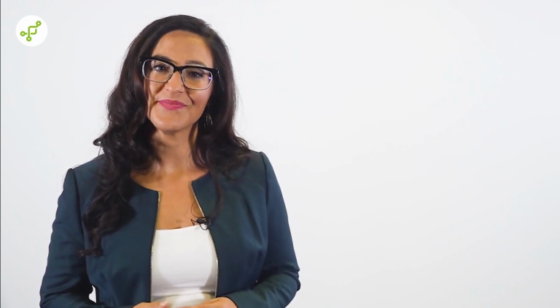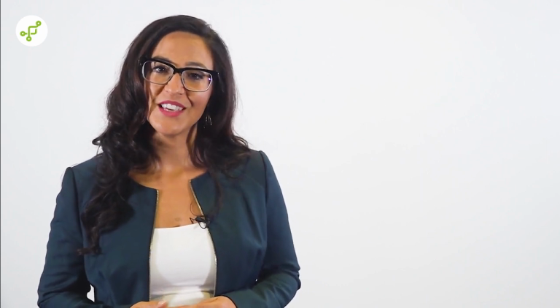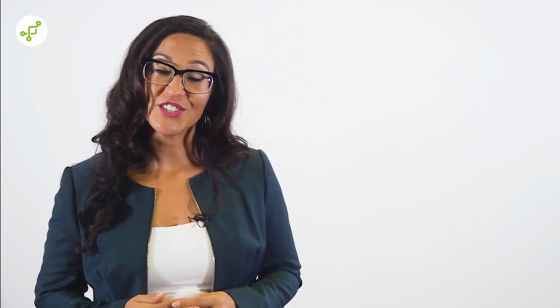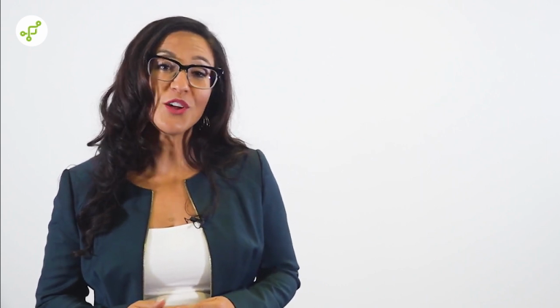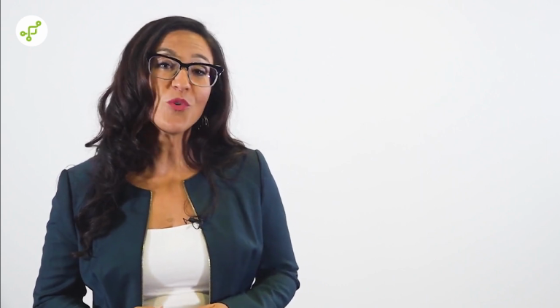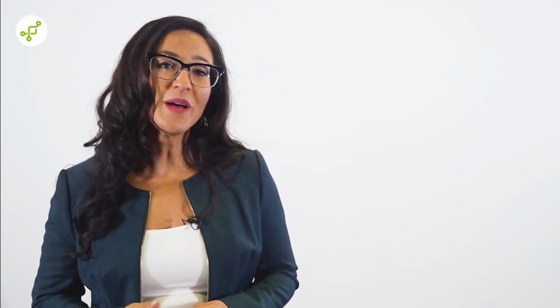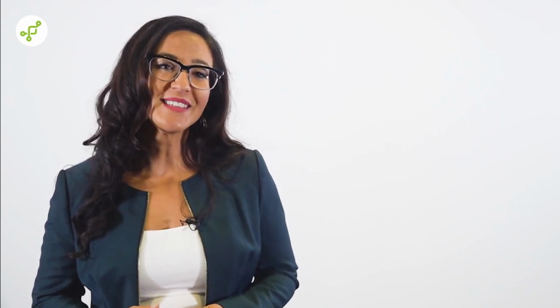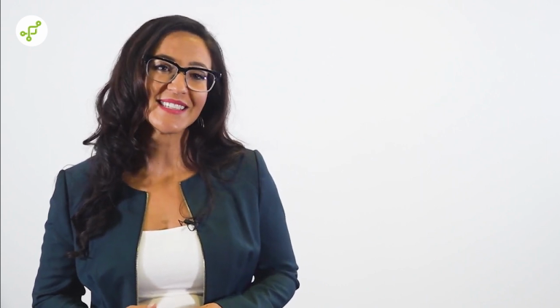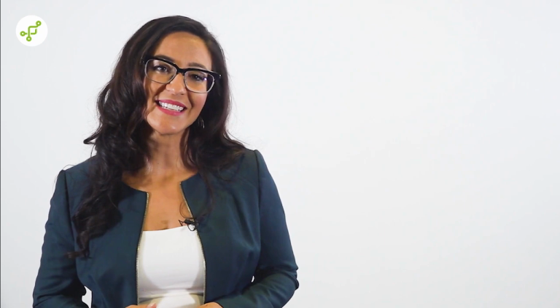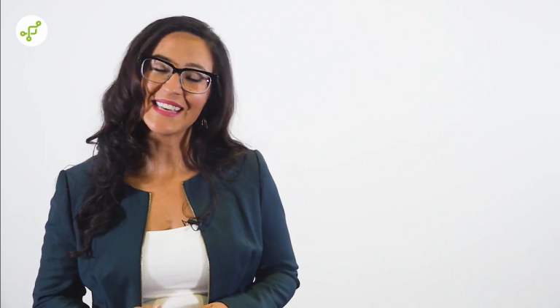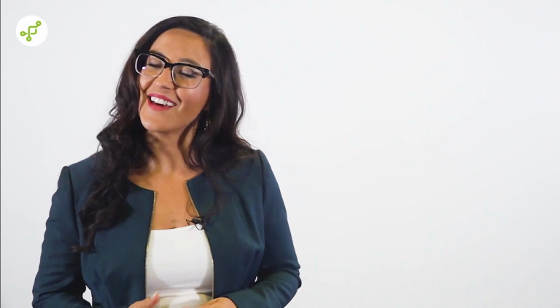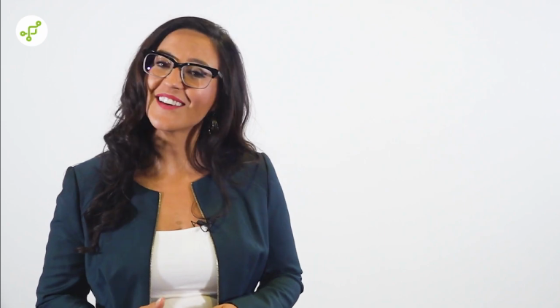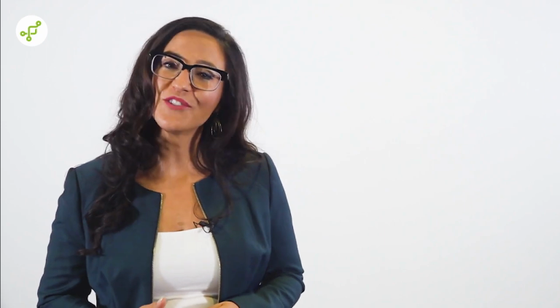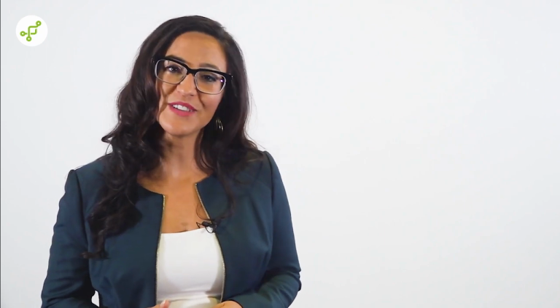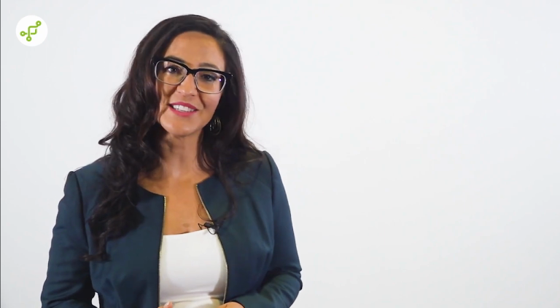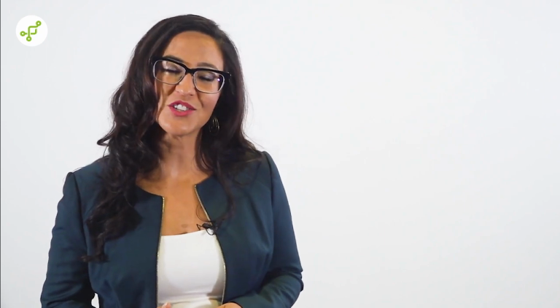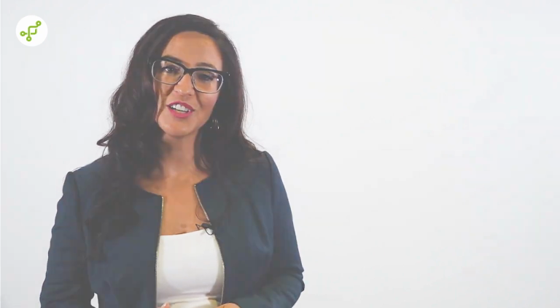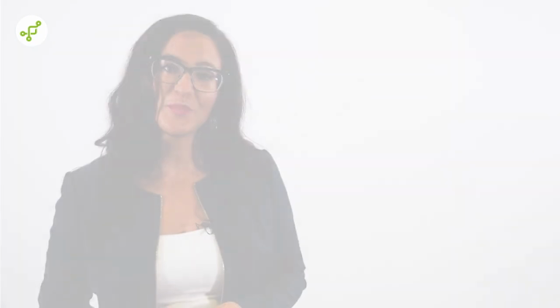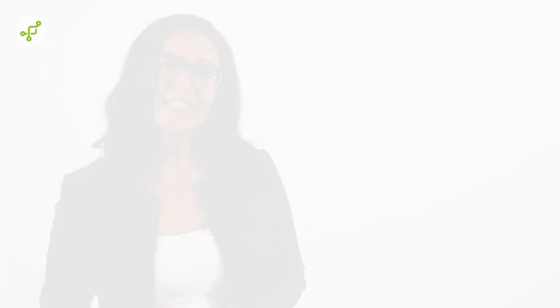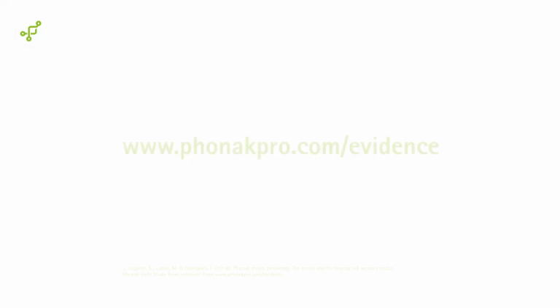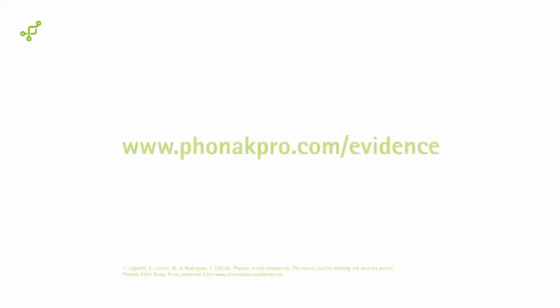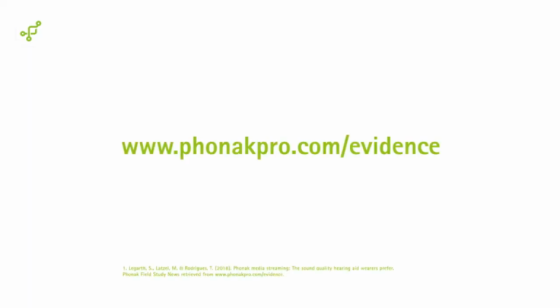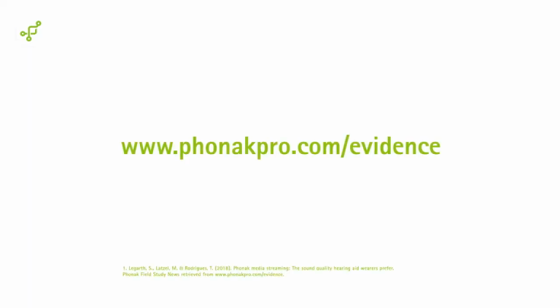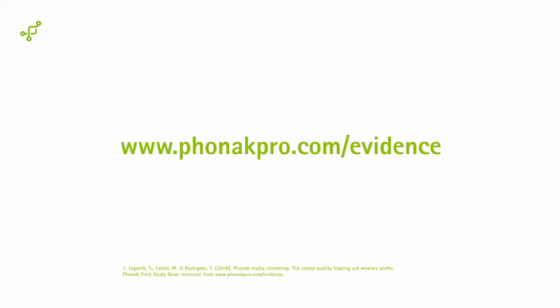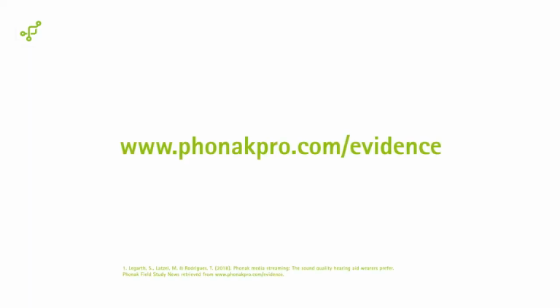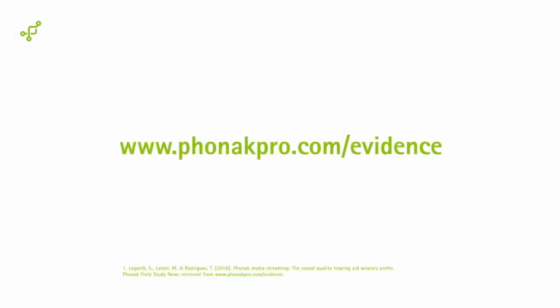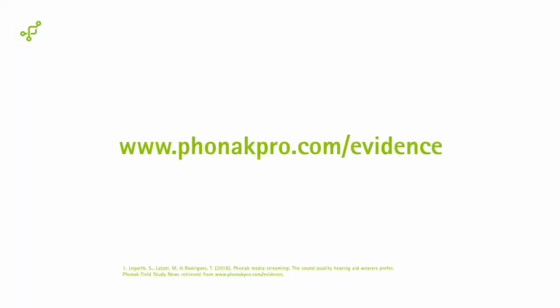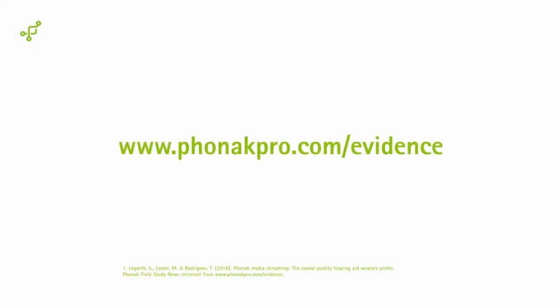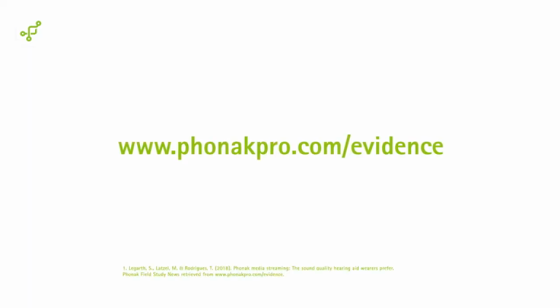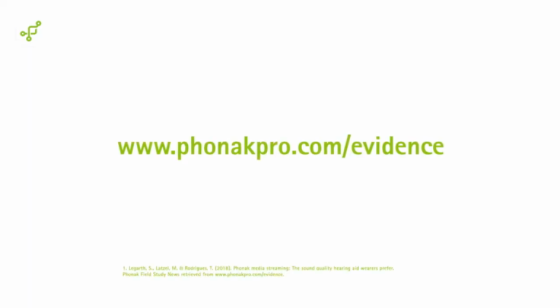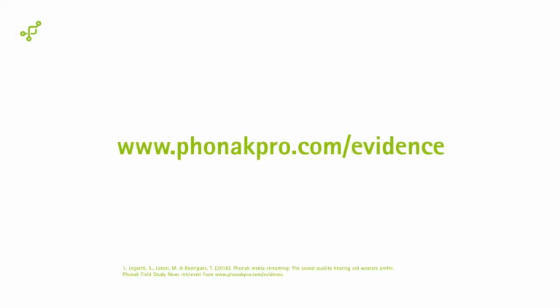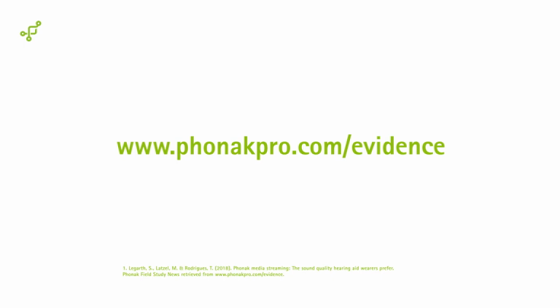To learn more about the study and other current research, please visit our evidence page on phonakpro.com.